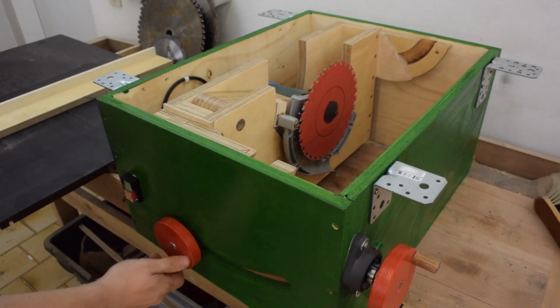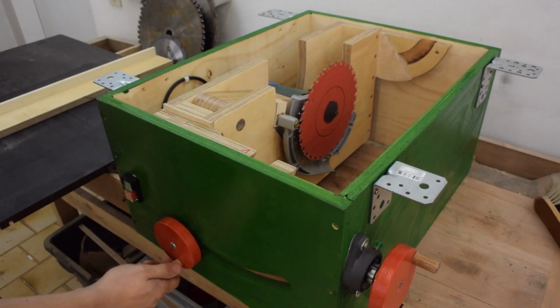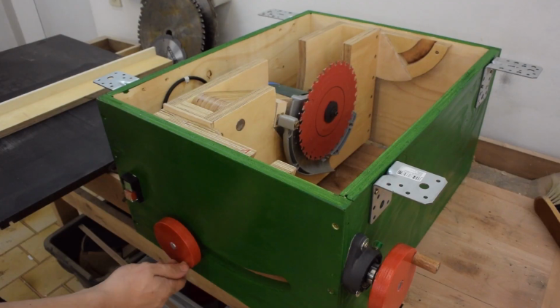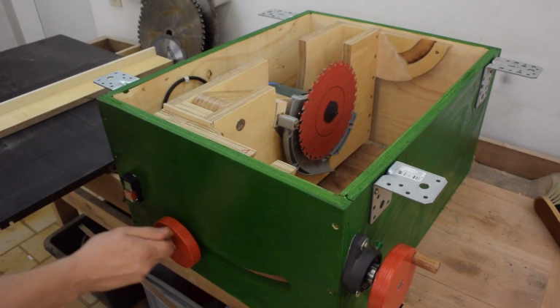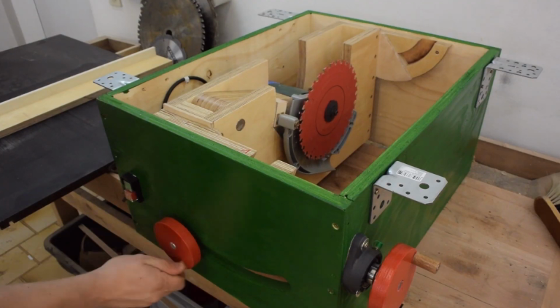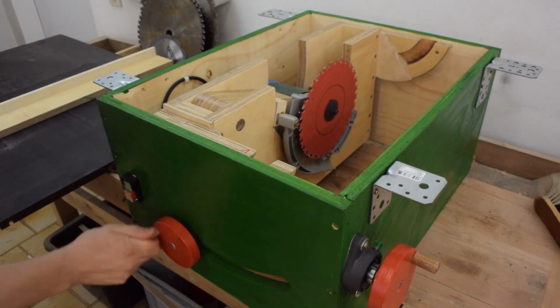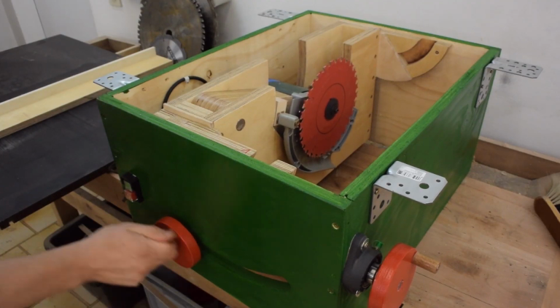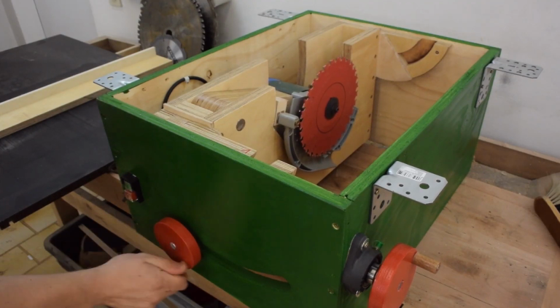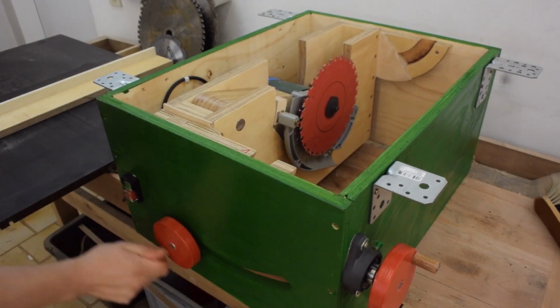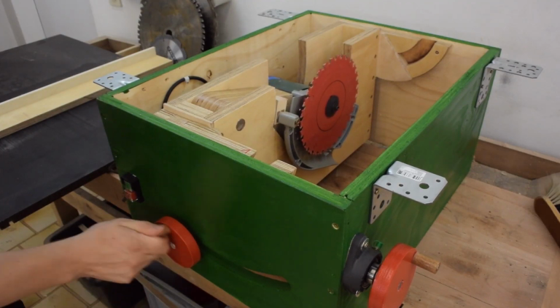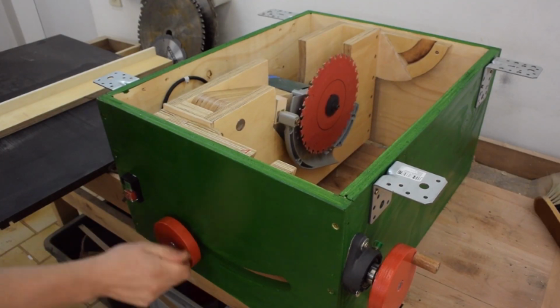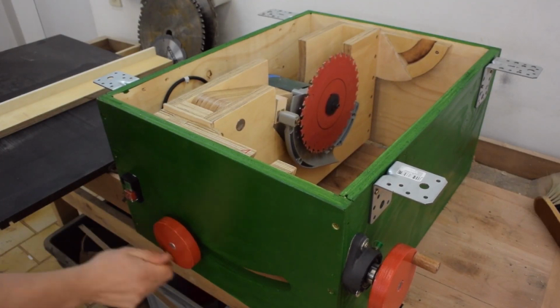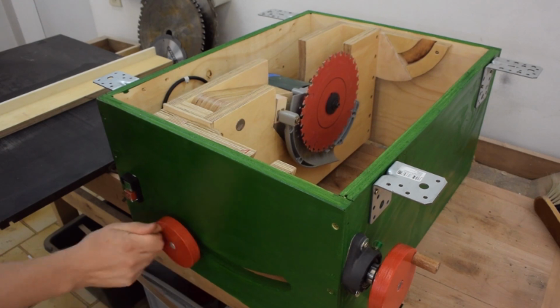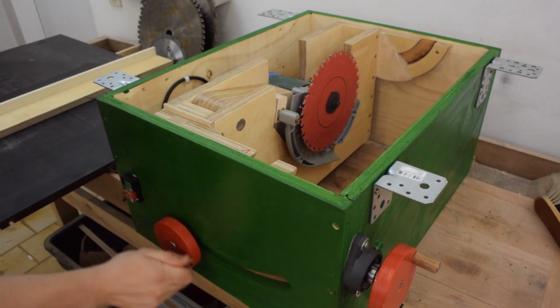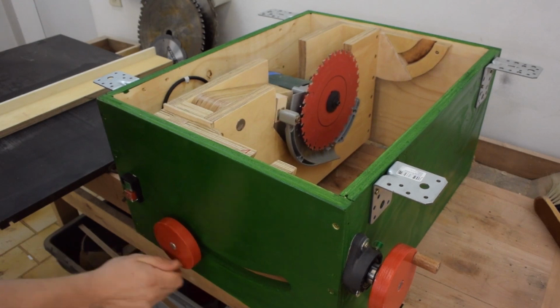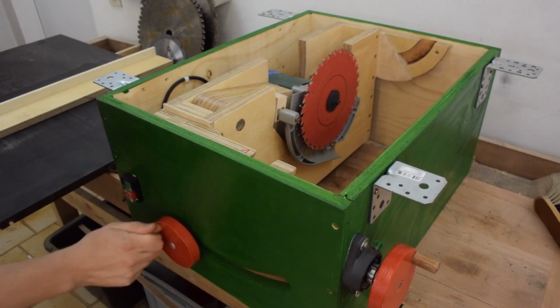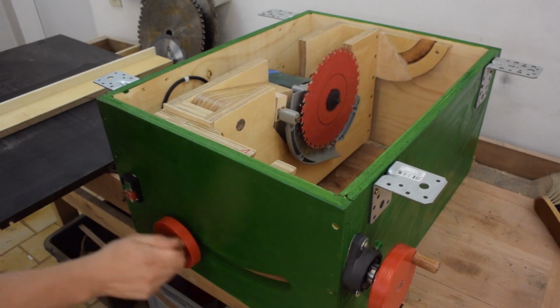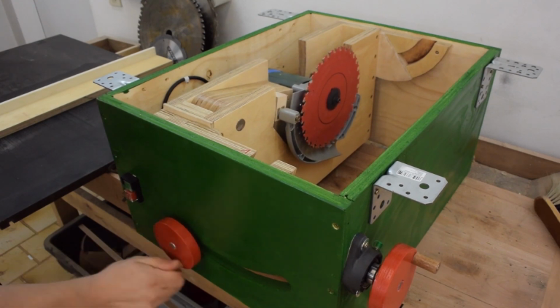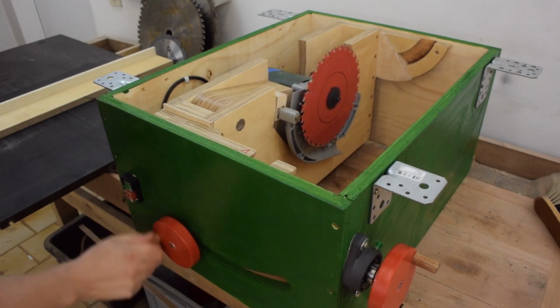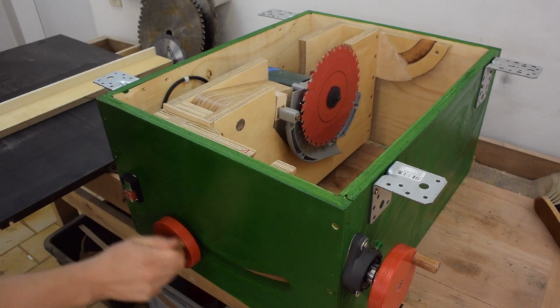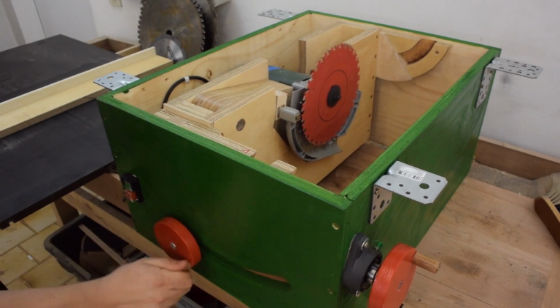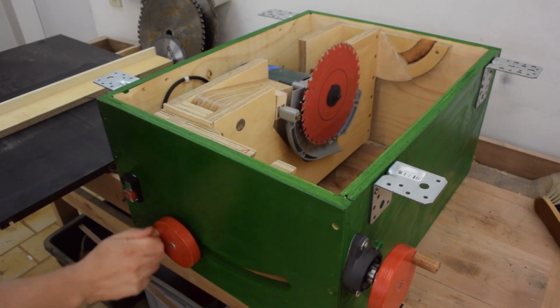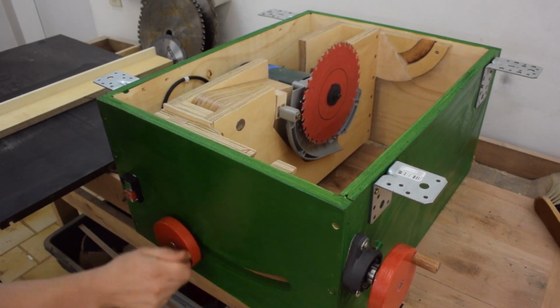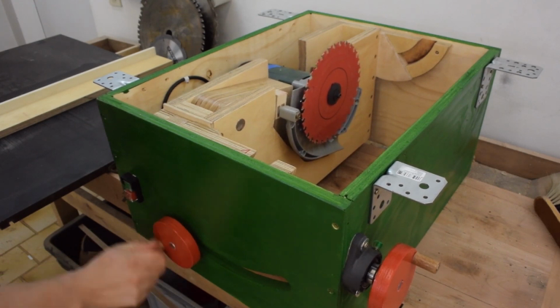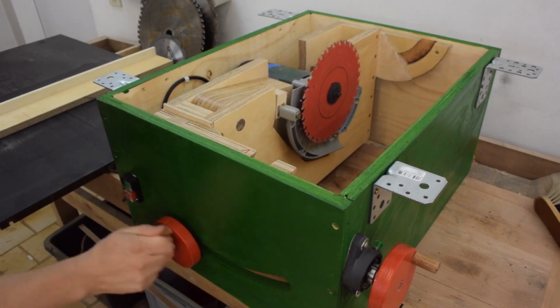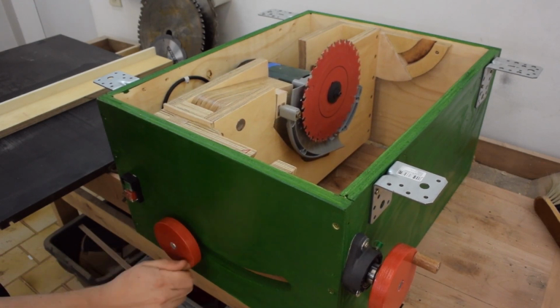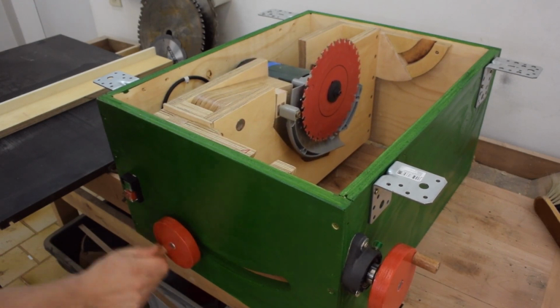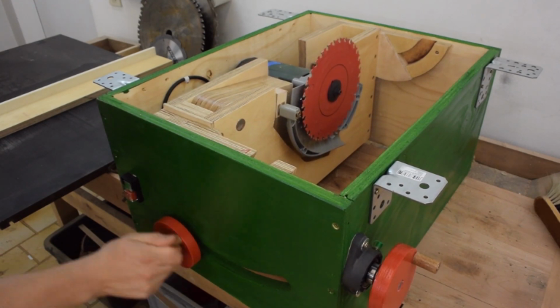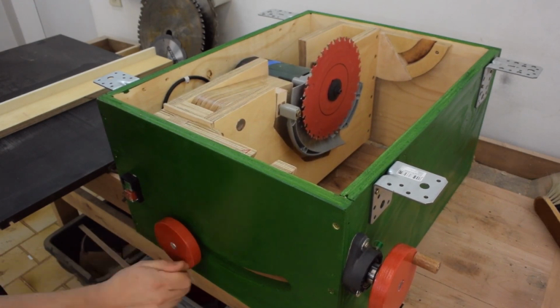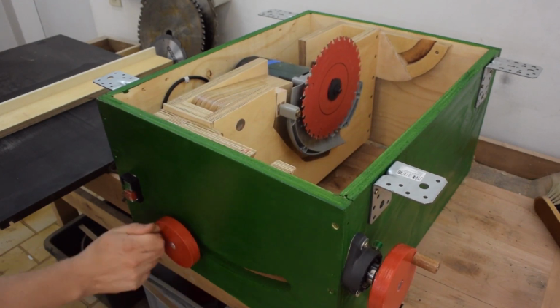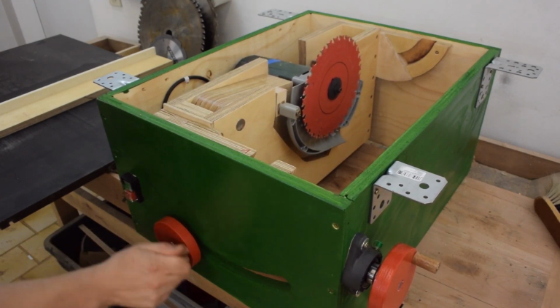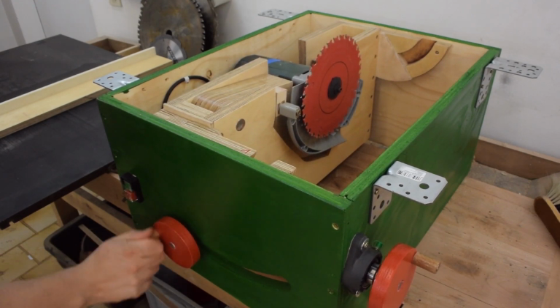And before I install the tabletop let's have a look at the mechanism one last time.